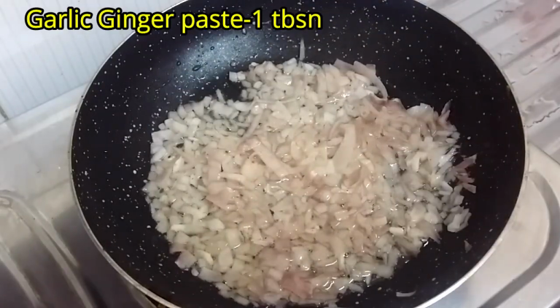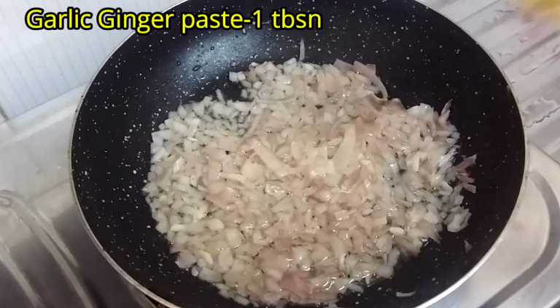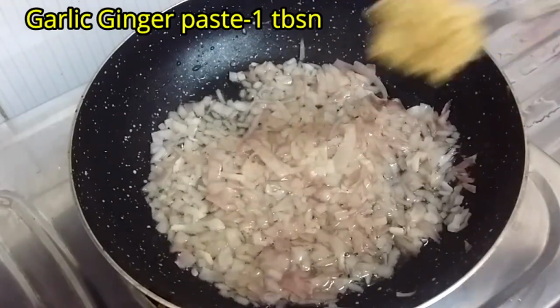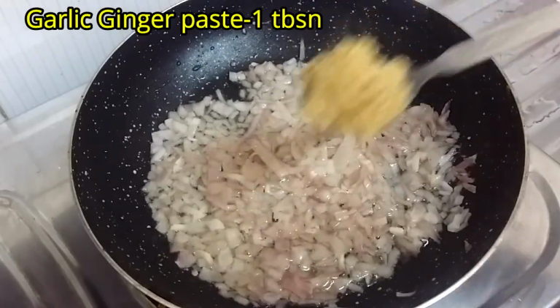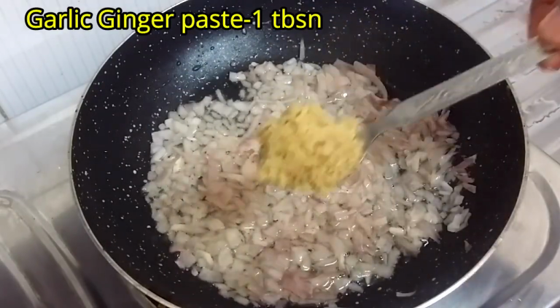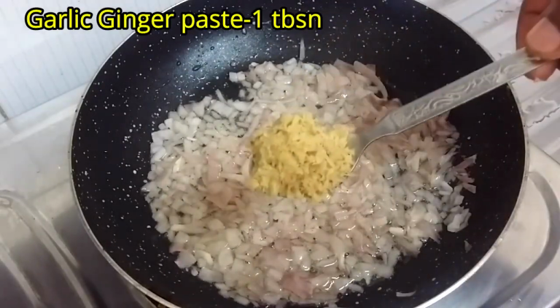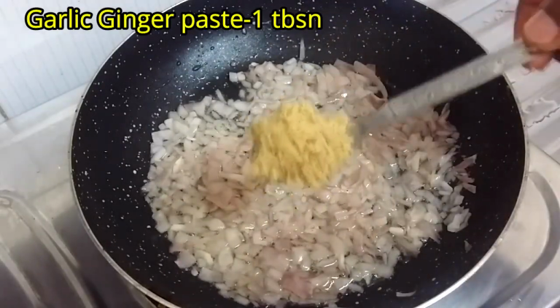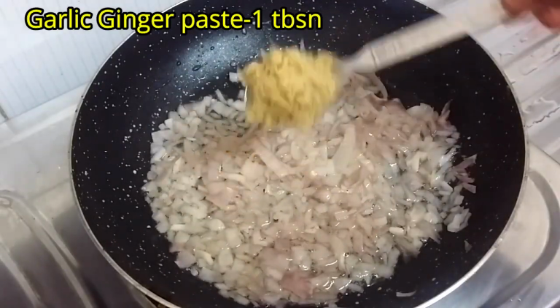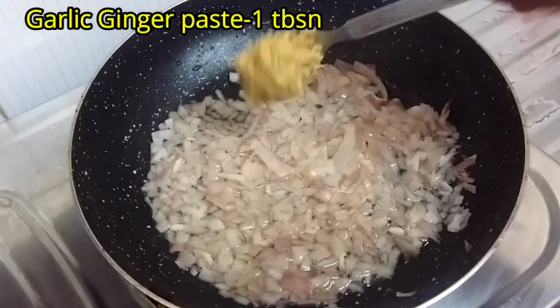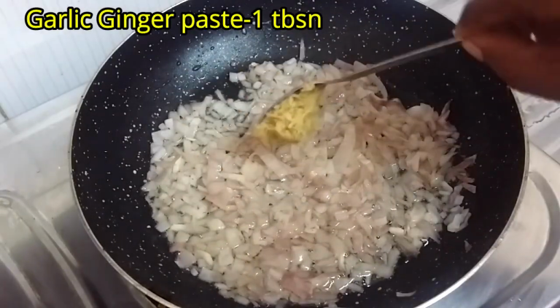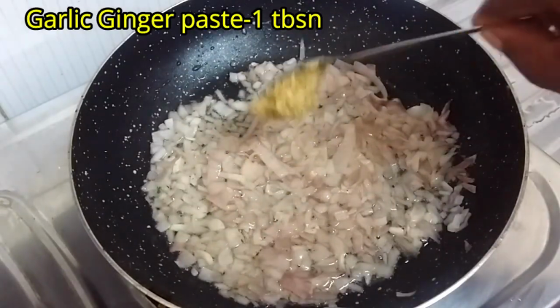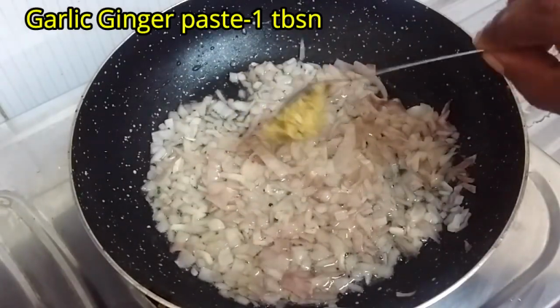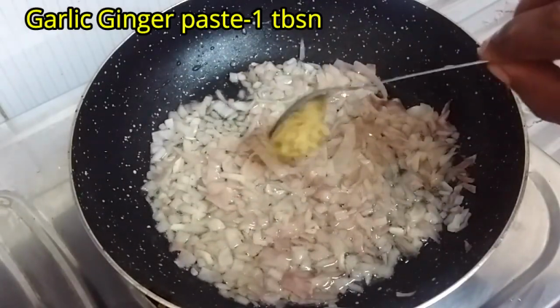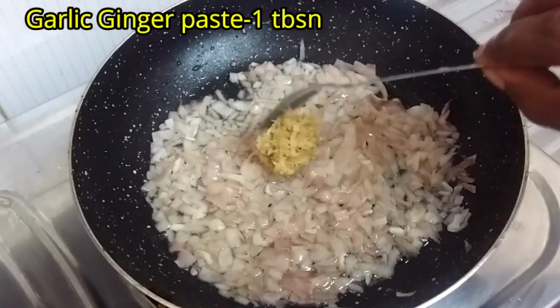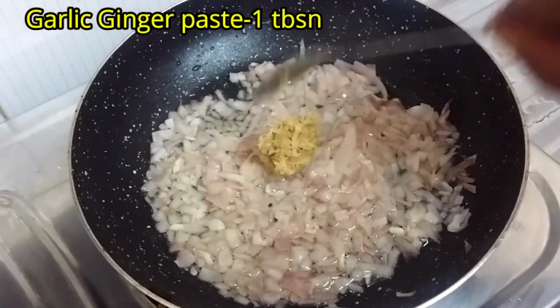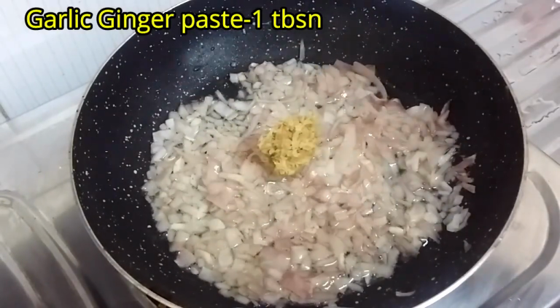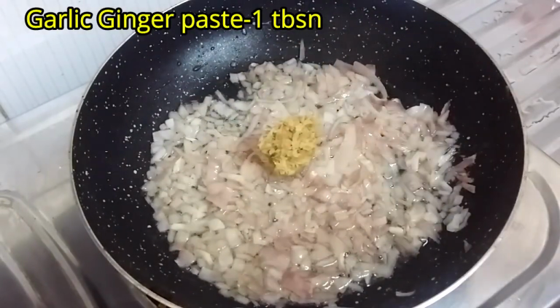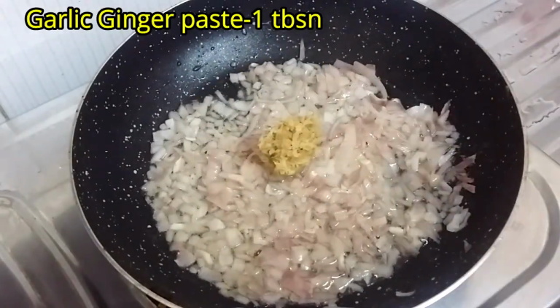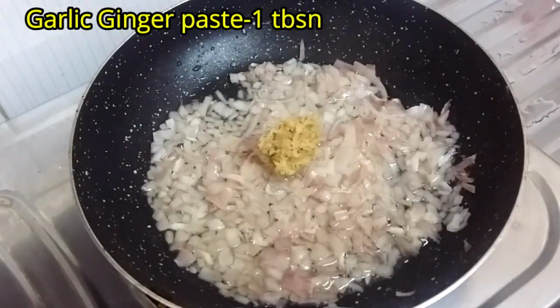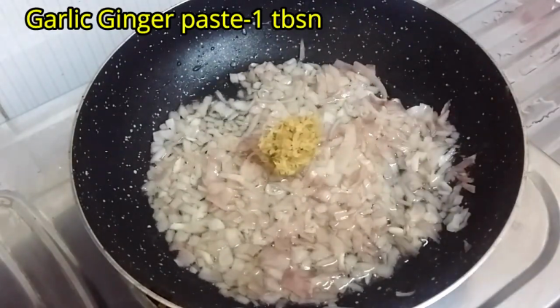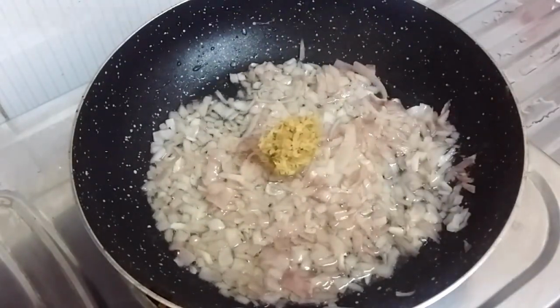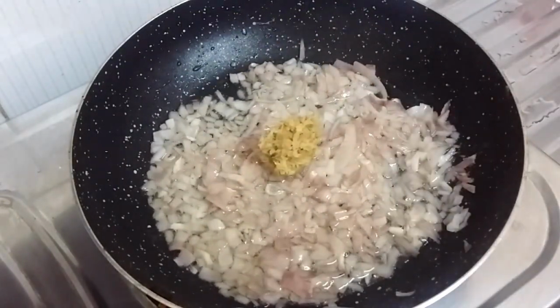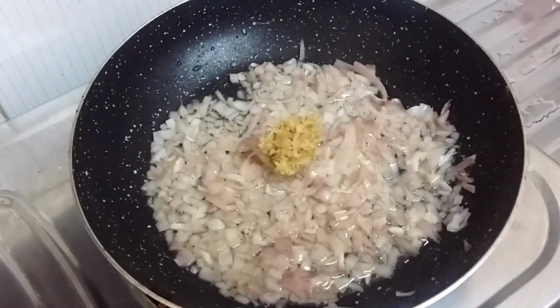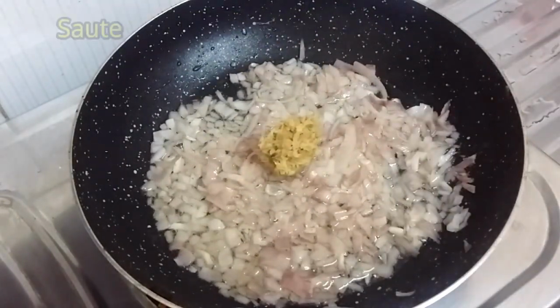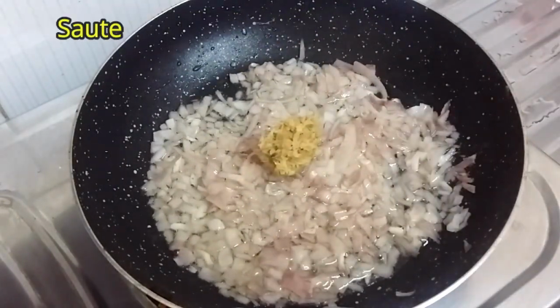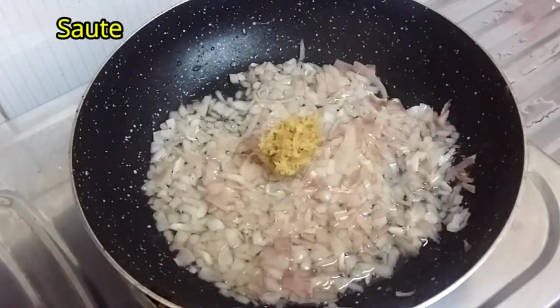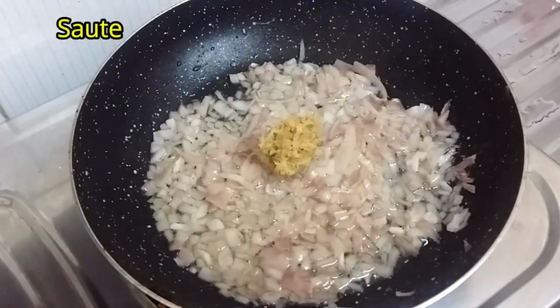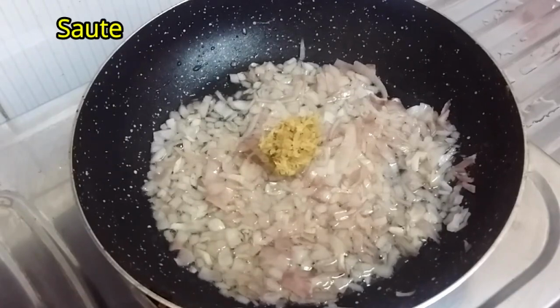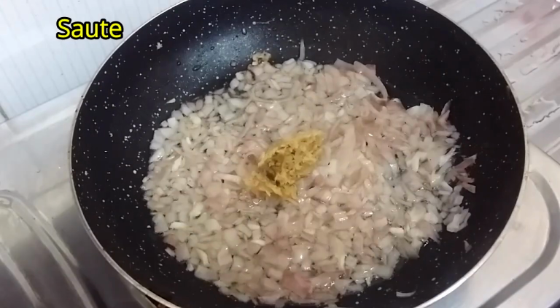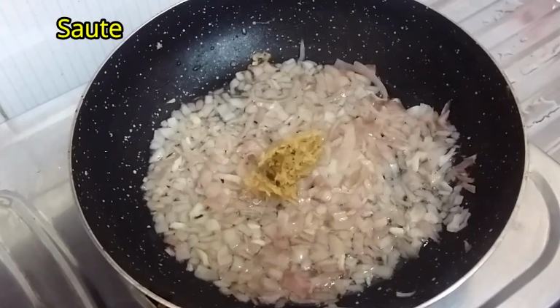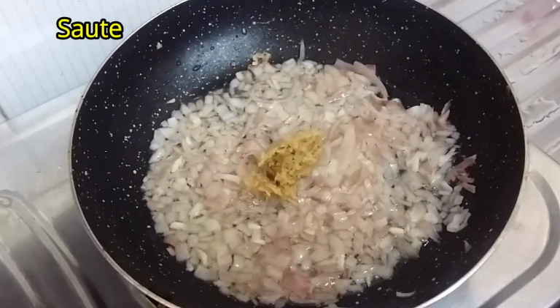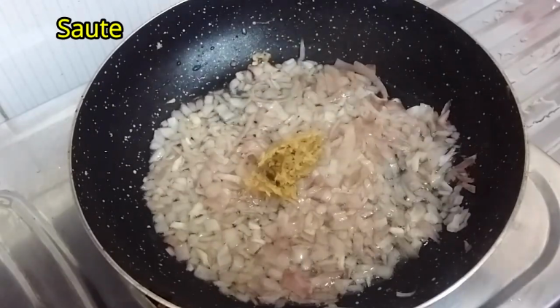Add 1 tablespoon of ginger garlic paste. Mix and sauté well.